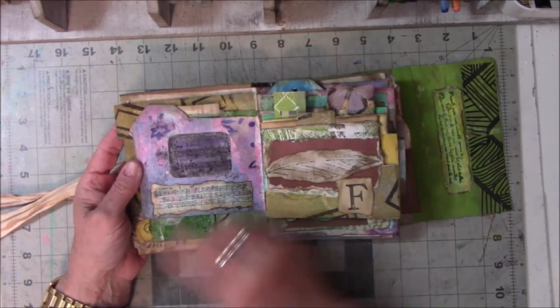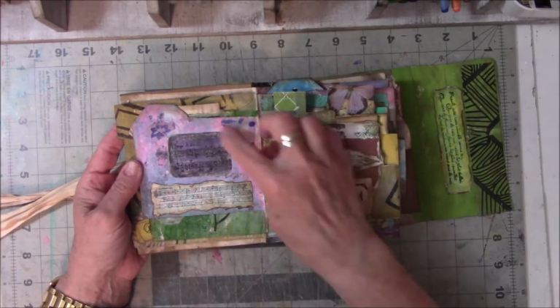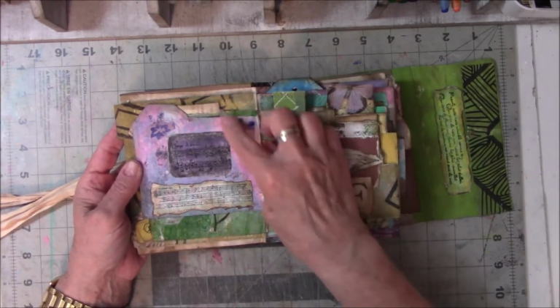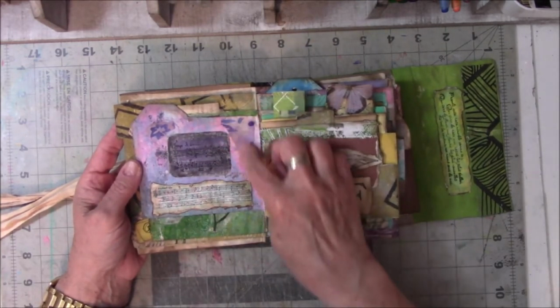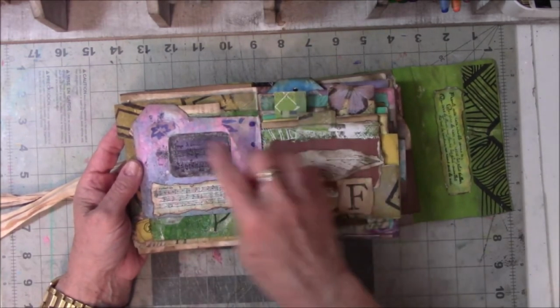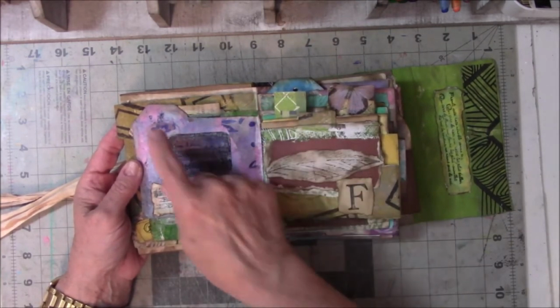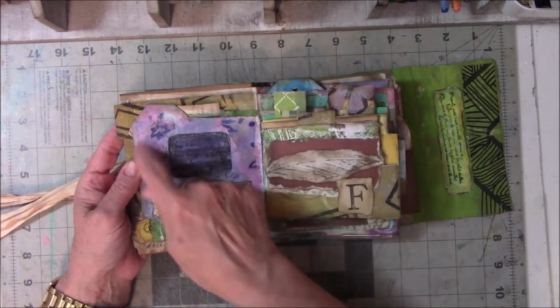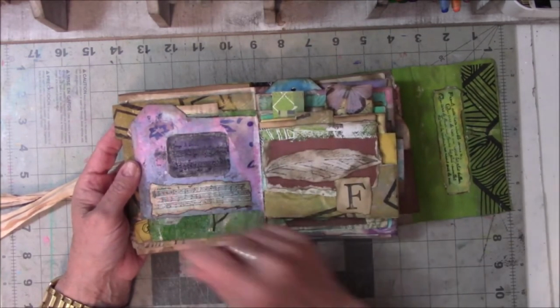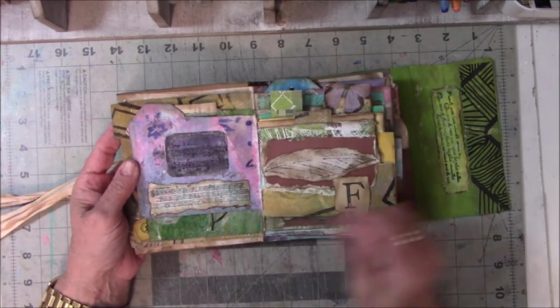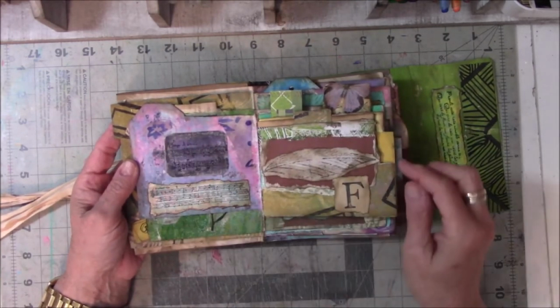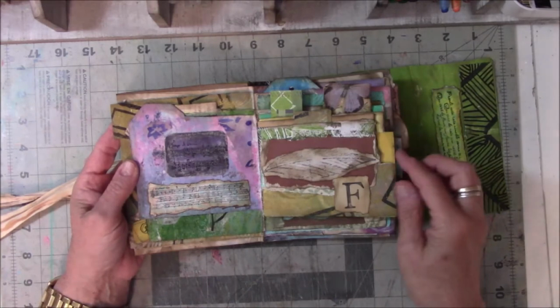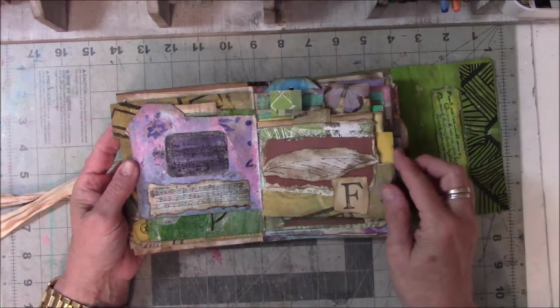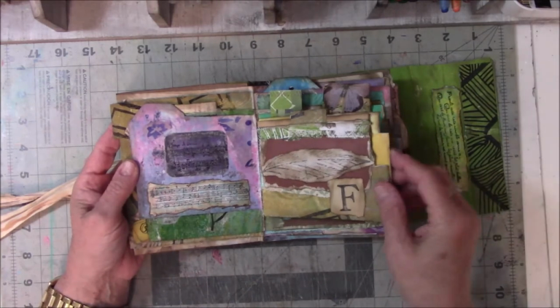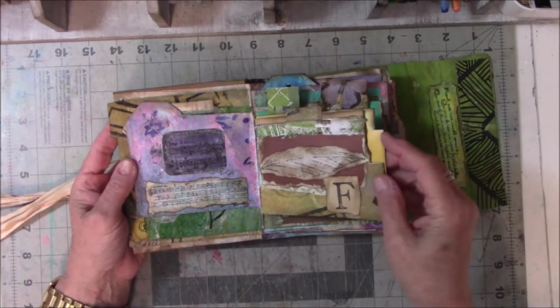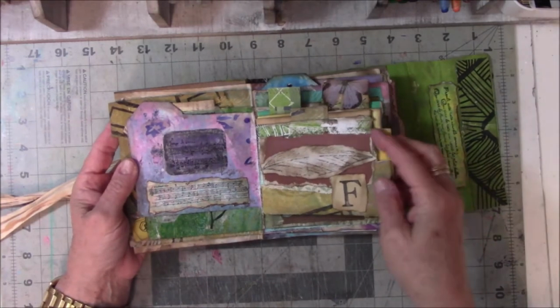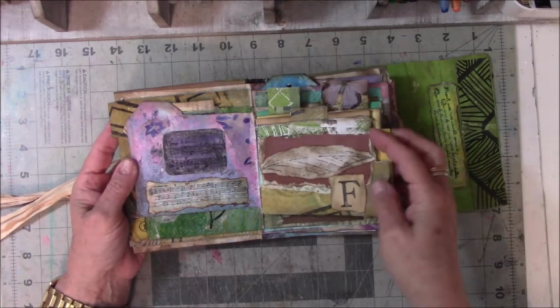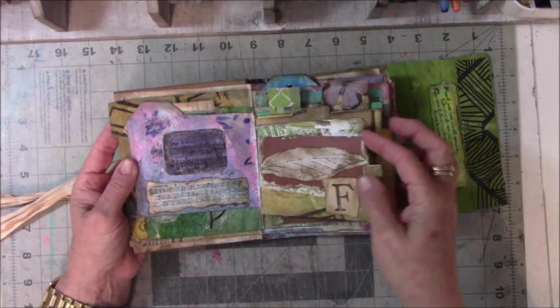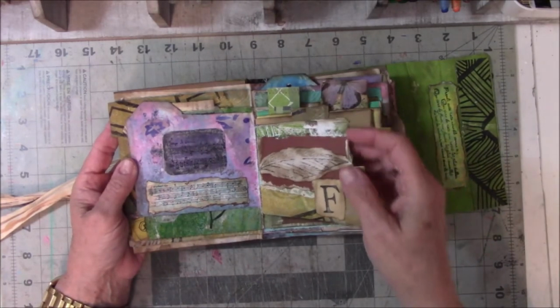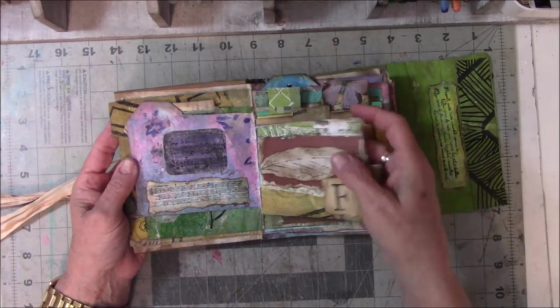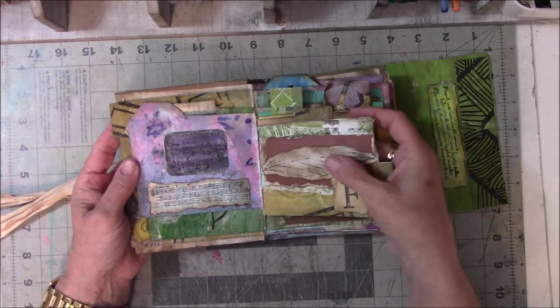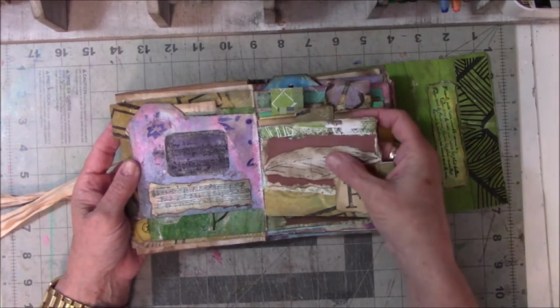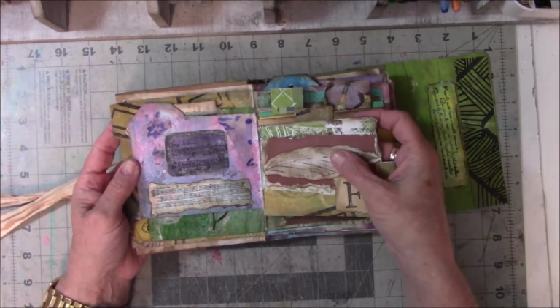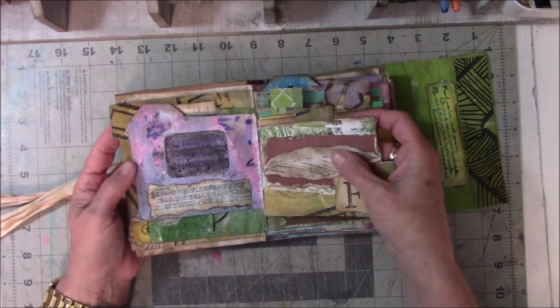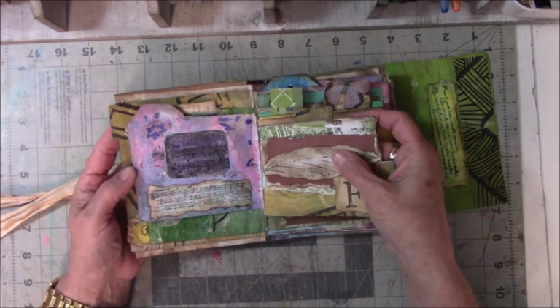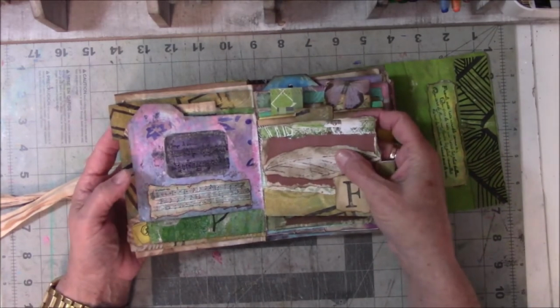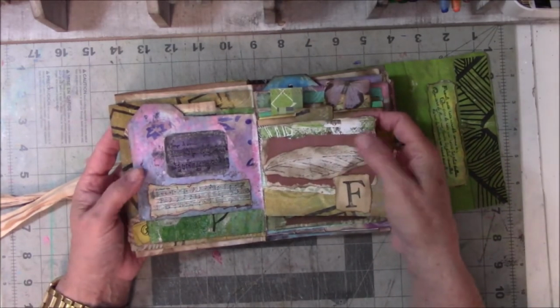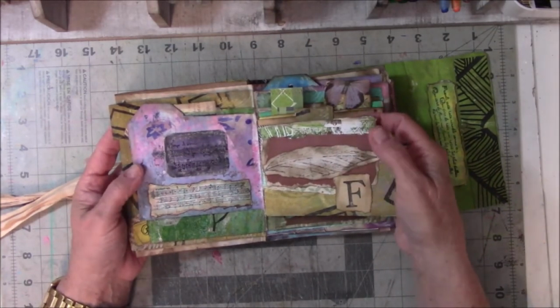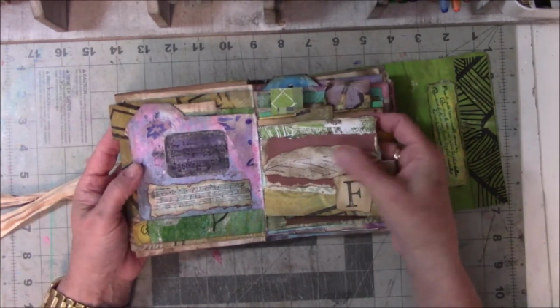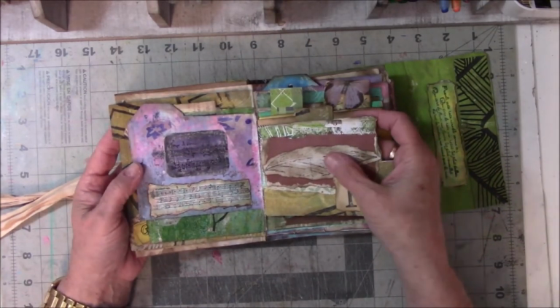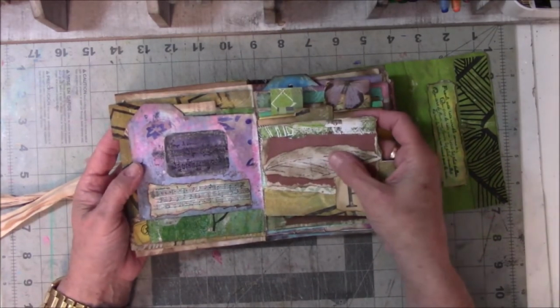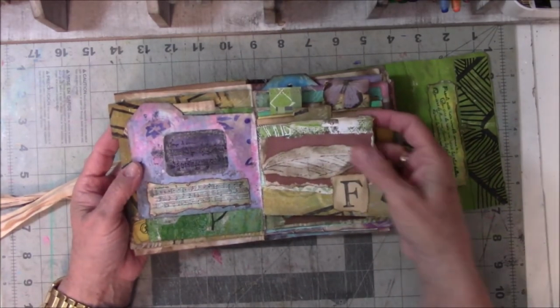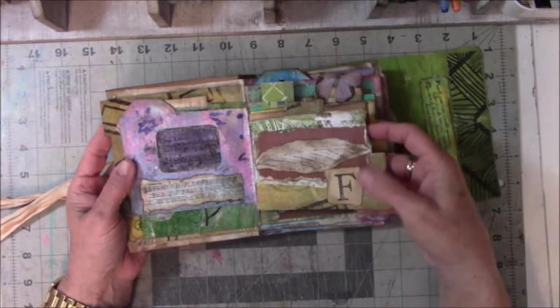This is Sari Ribbon. And a stamp that was gifted to me.